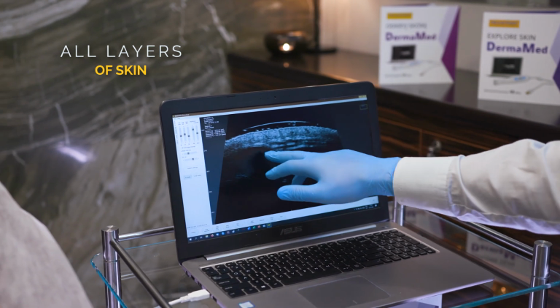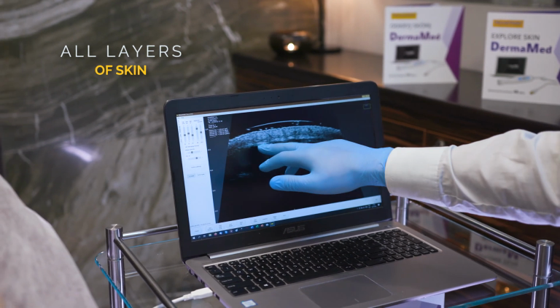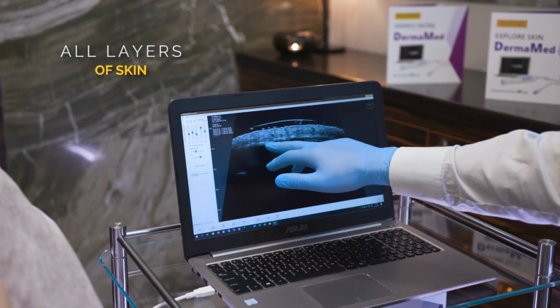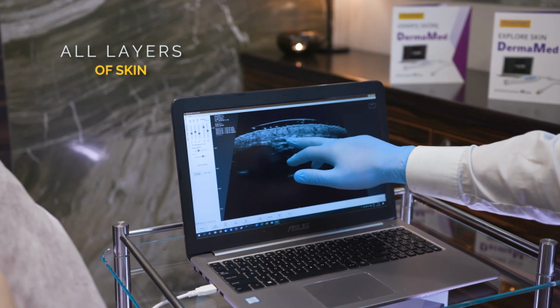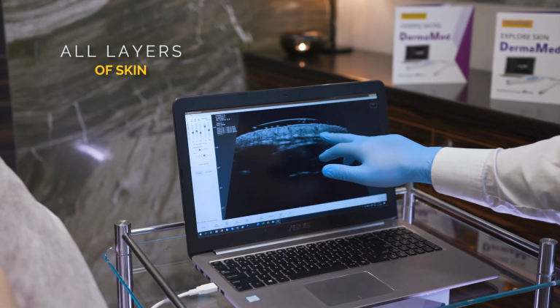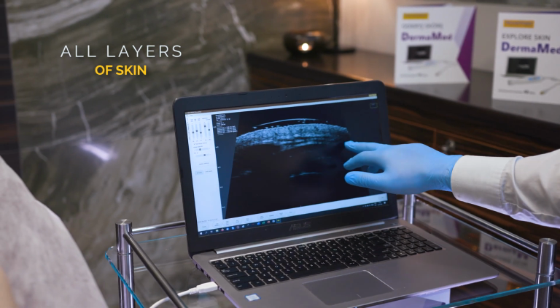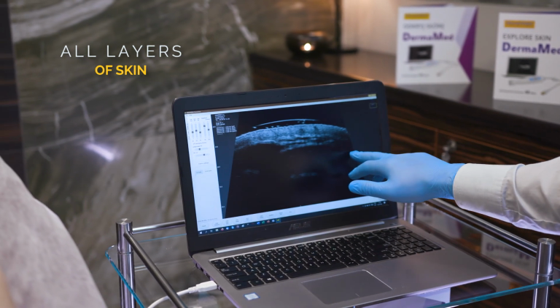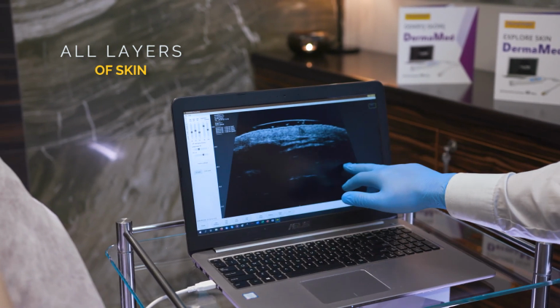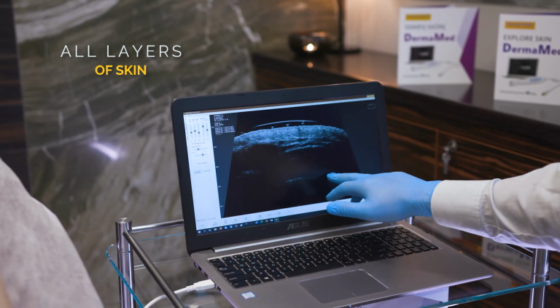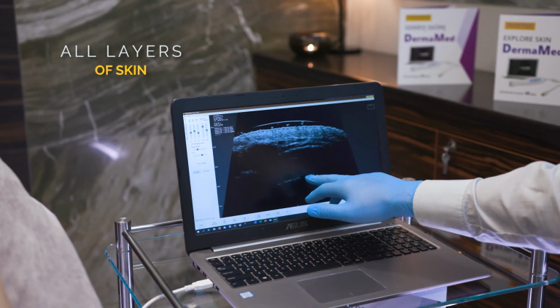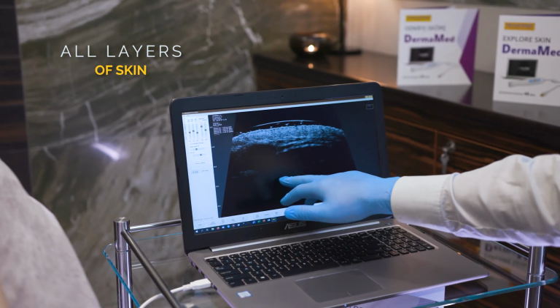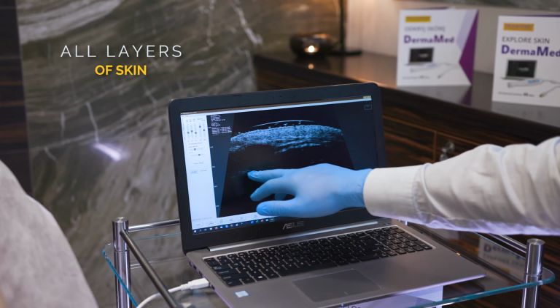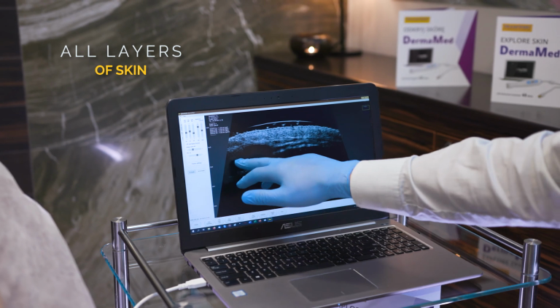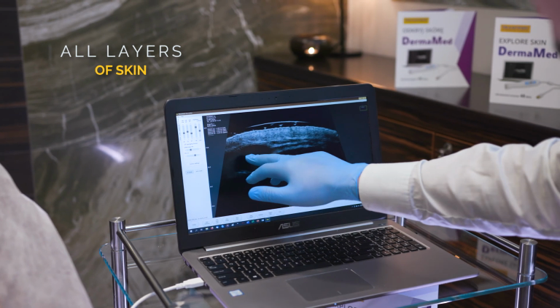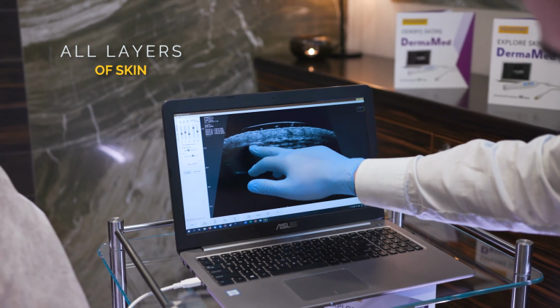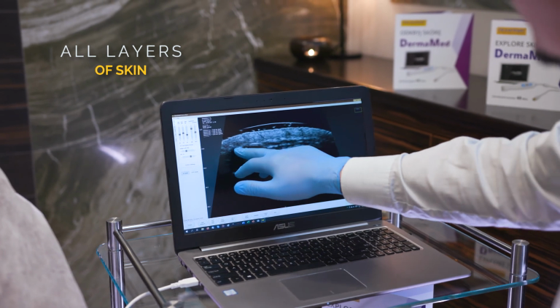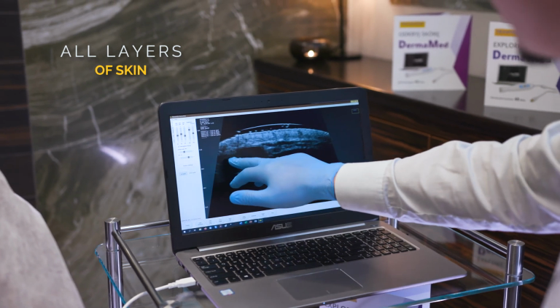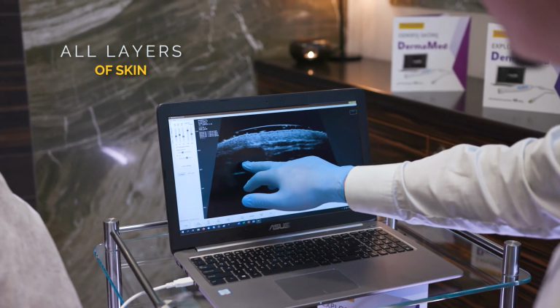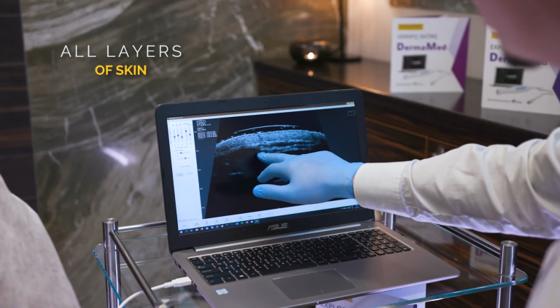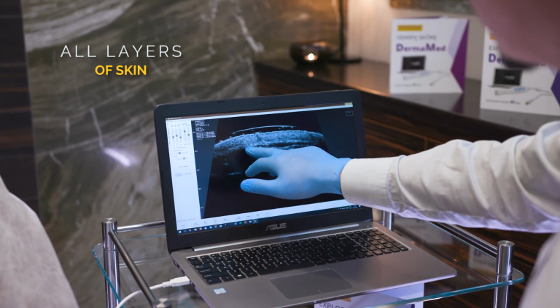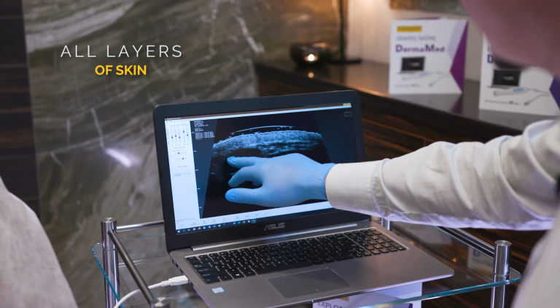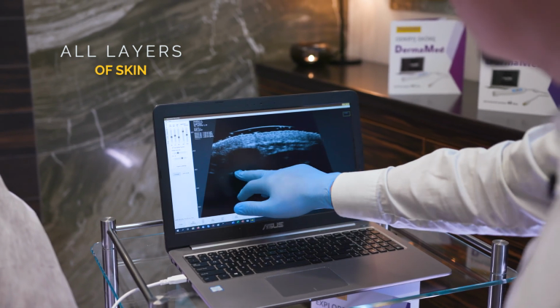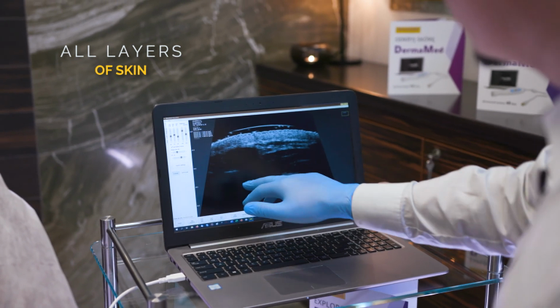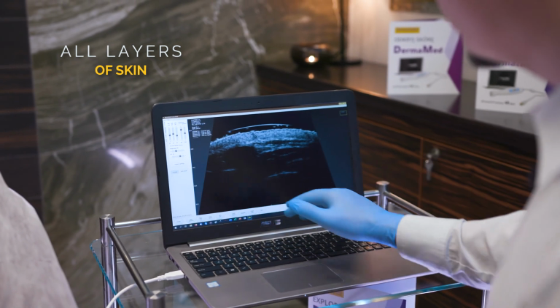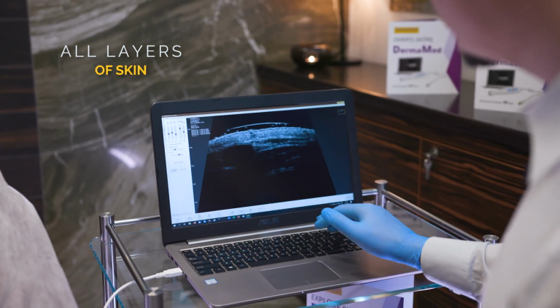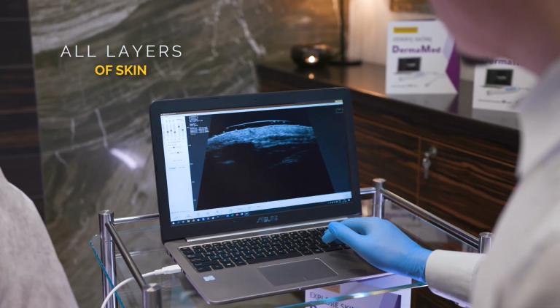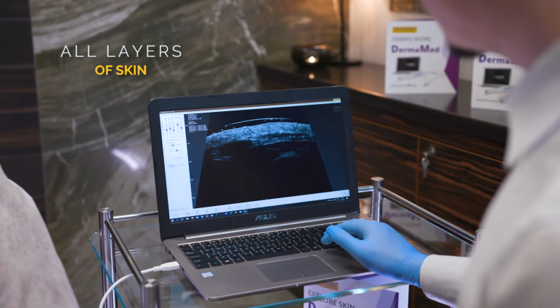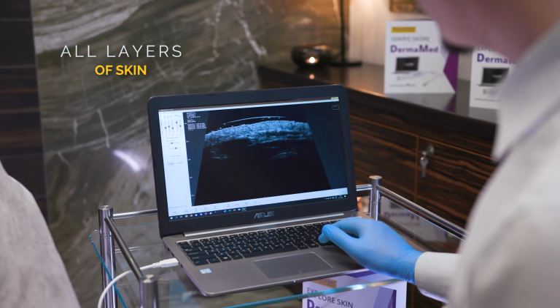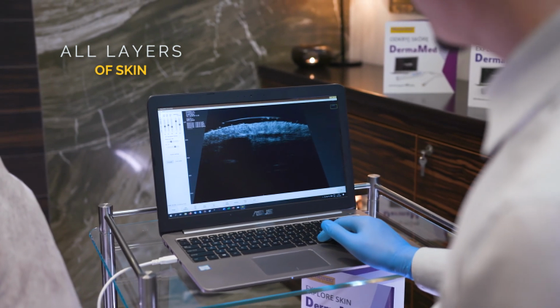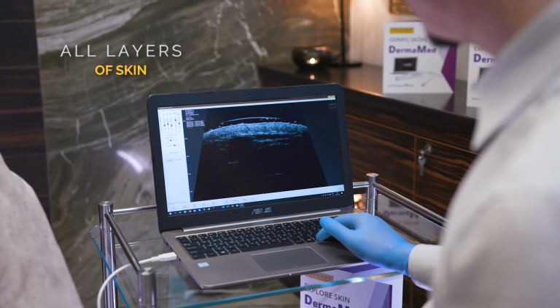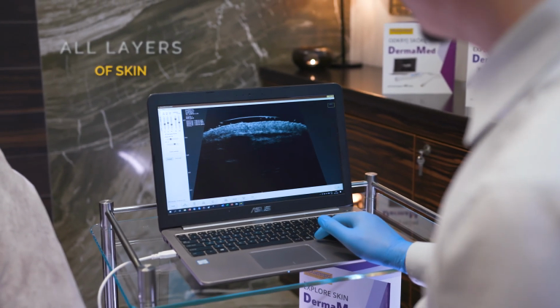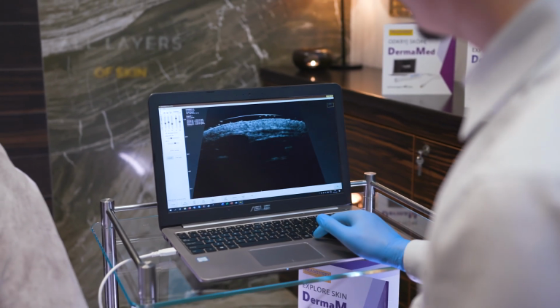And underneath there is subcutaneous tissue. This dark area which we can see here is a vein in cross section.